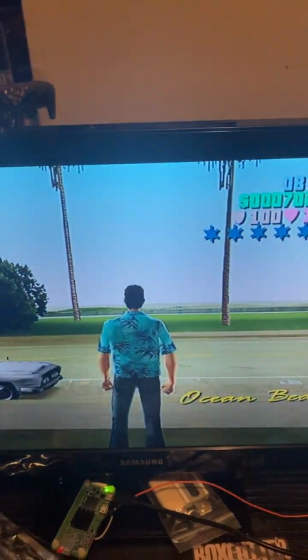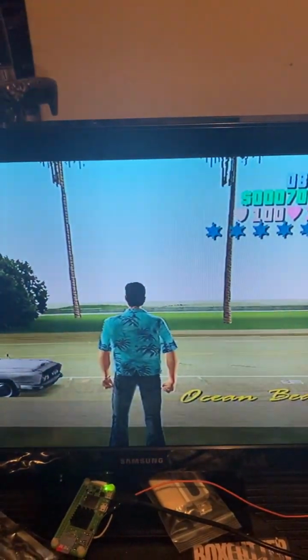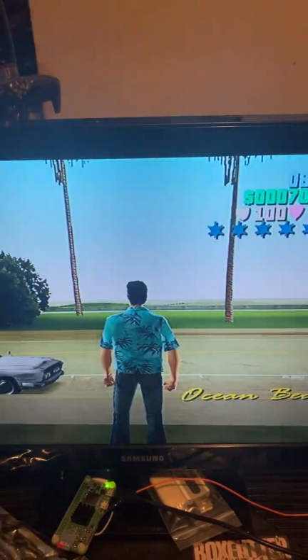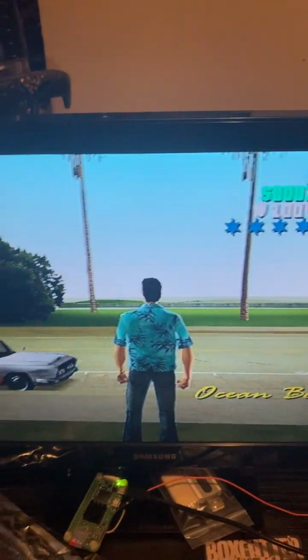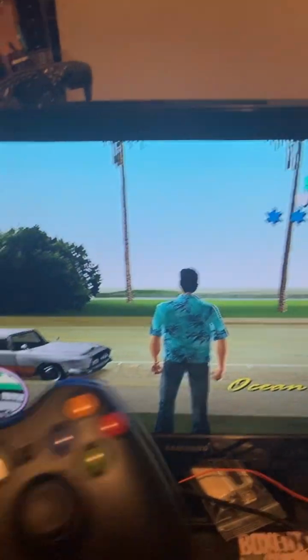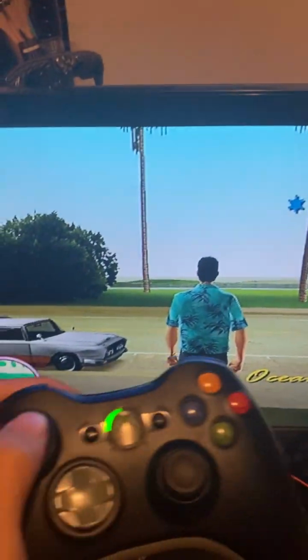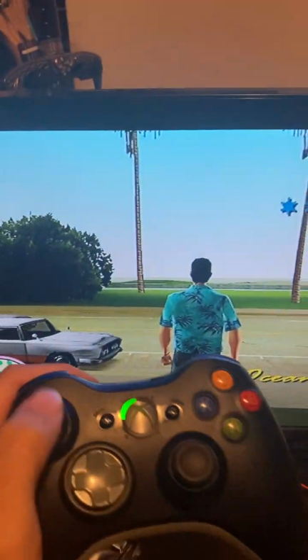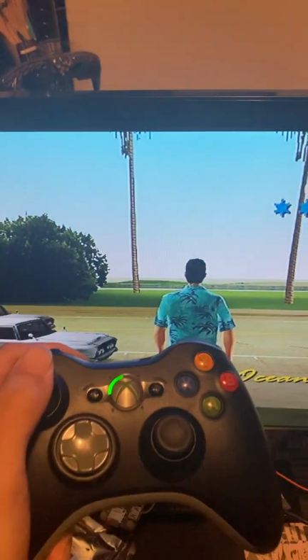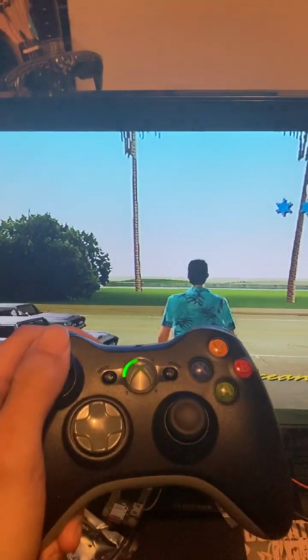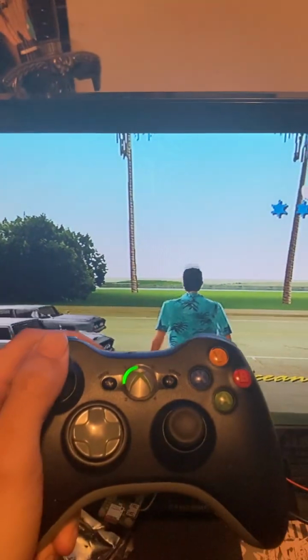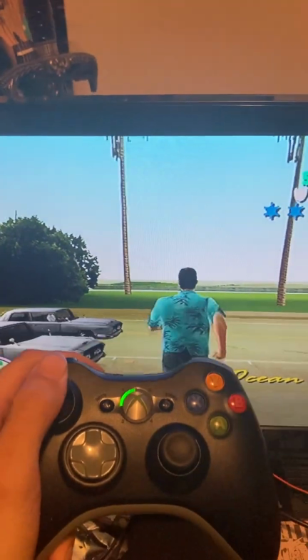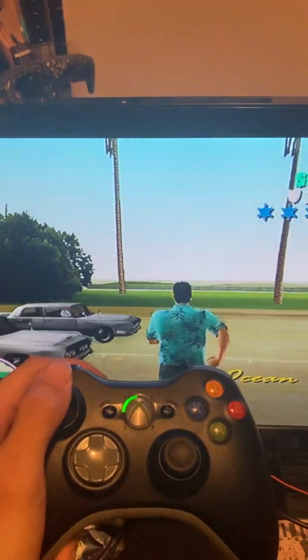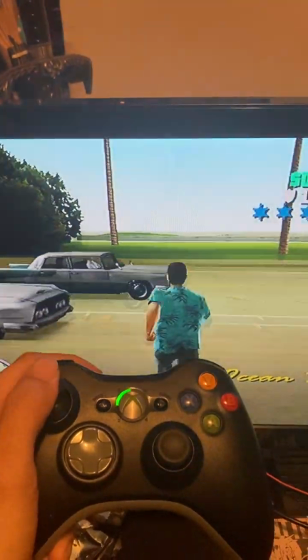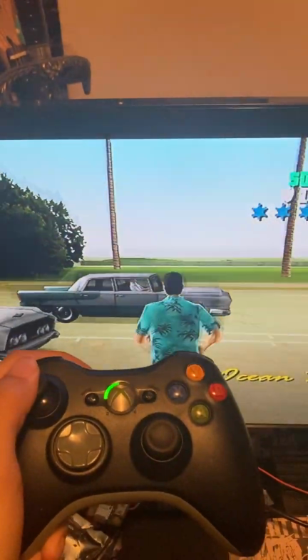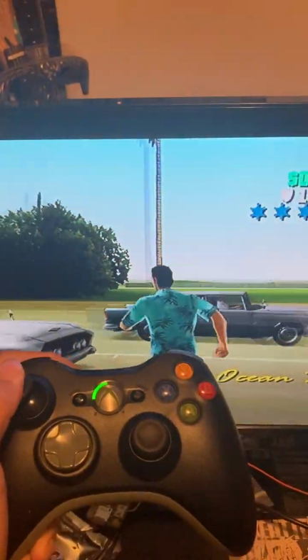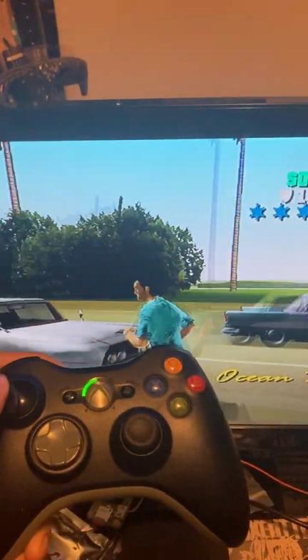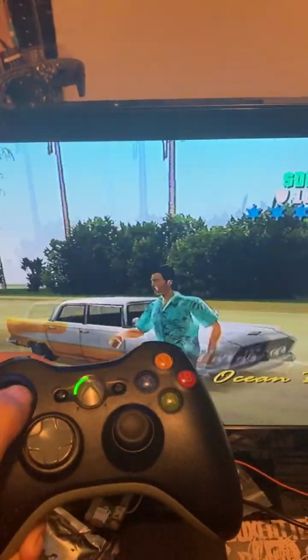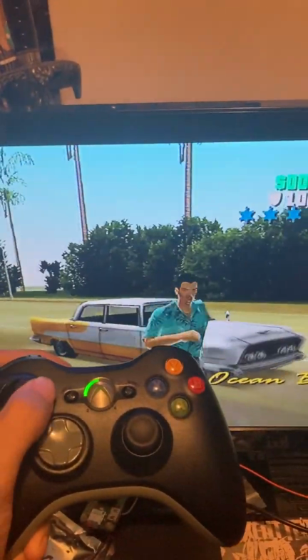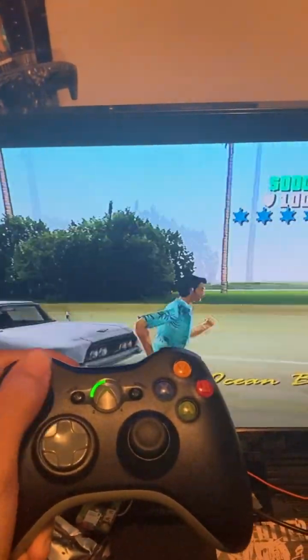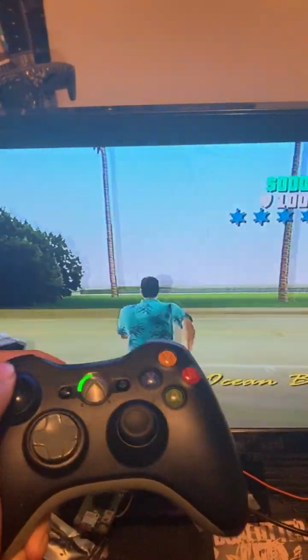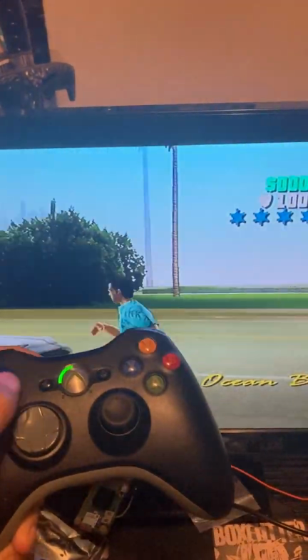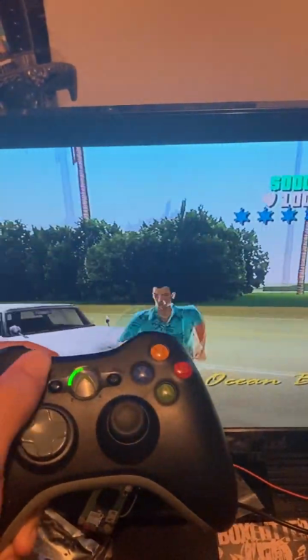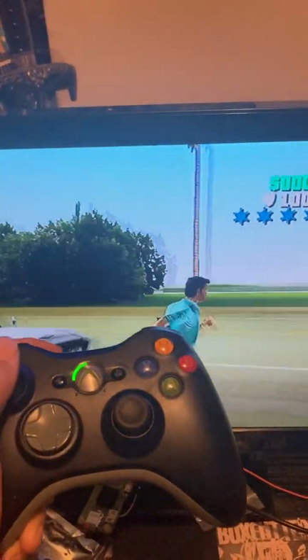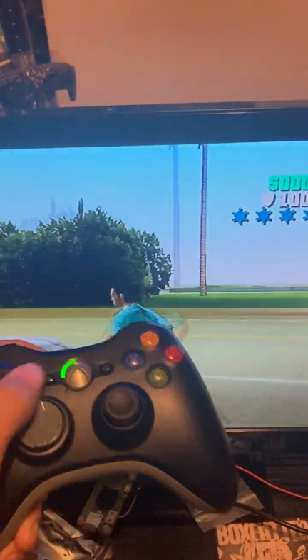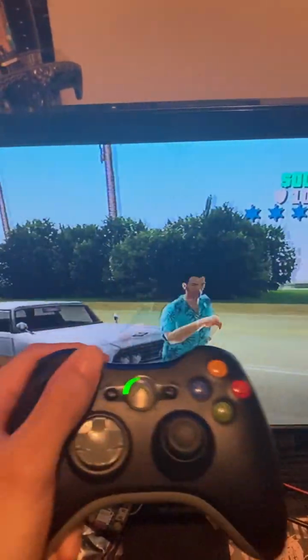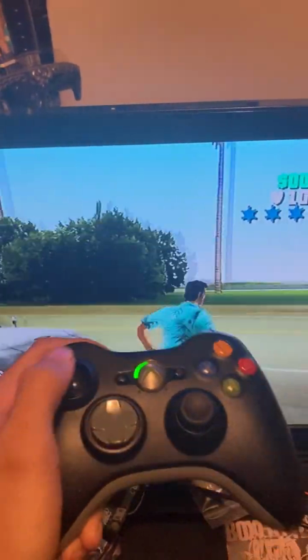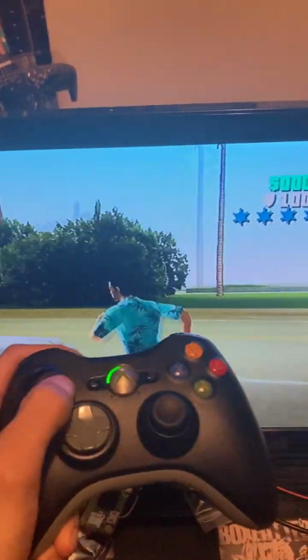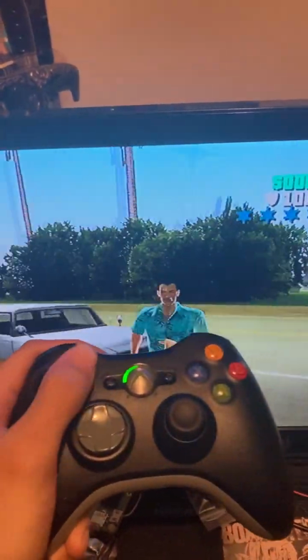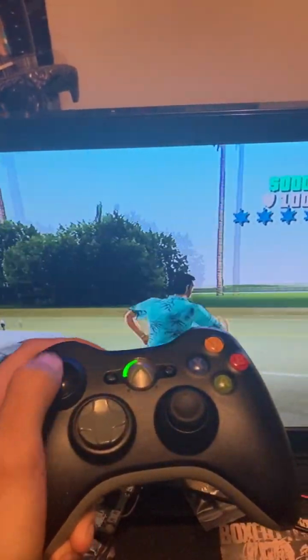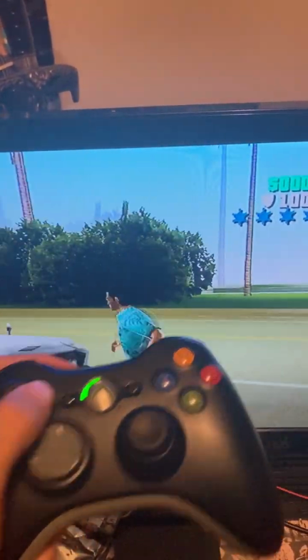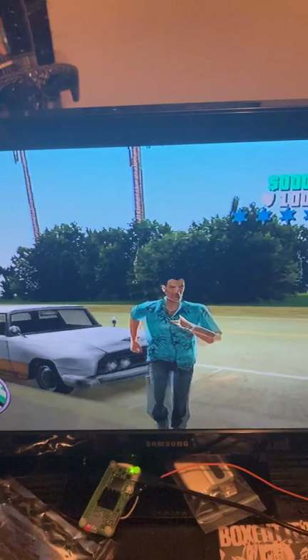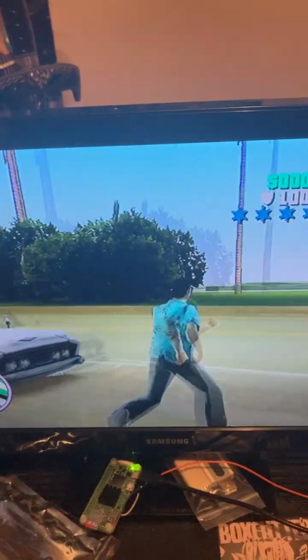My controller's dying so I'm just gonna wrap this up. You can see there I am running around.